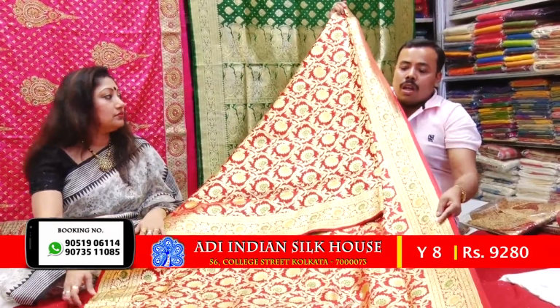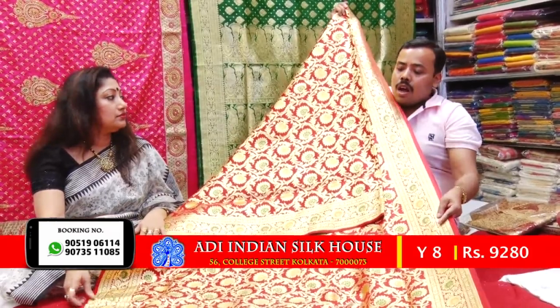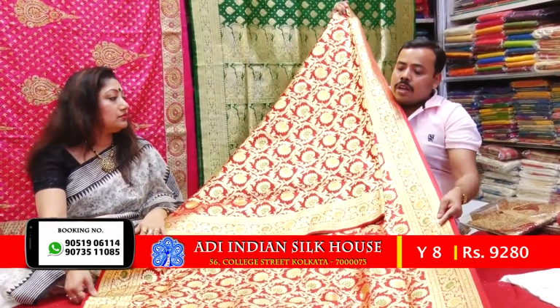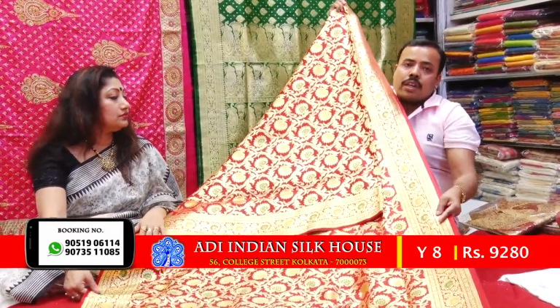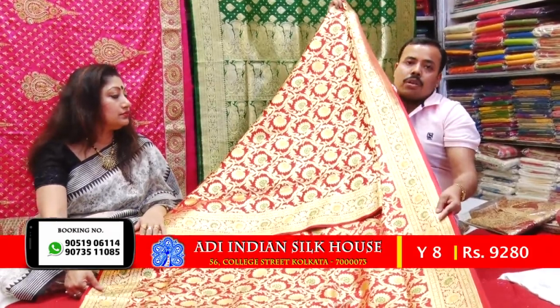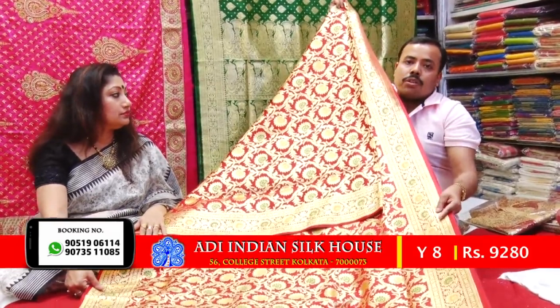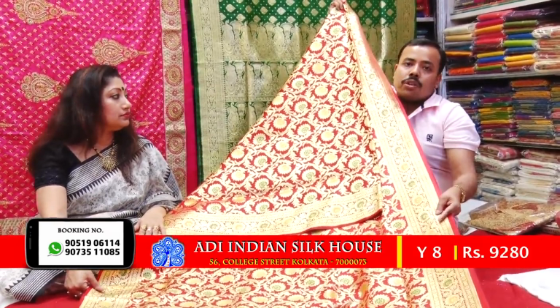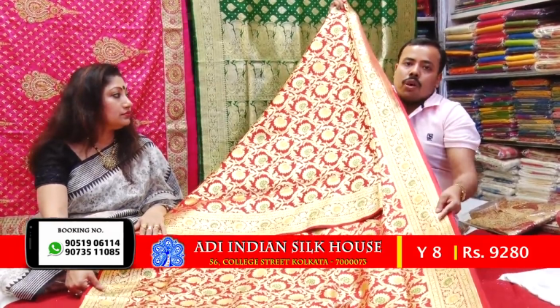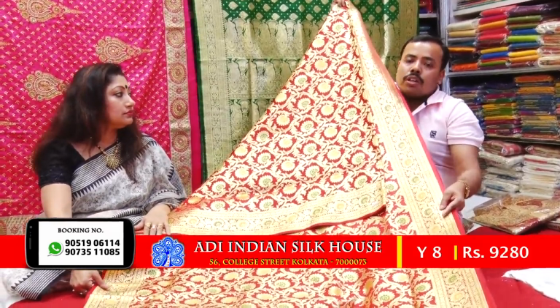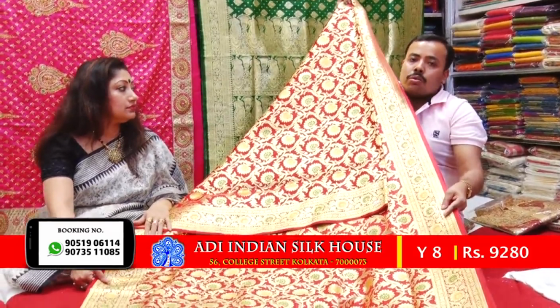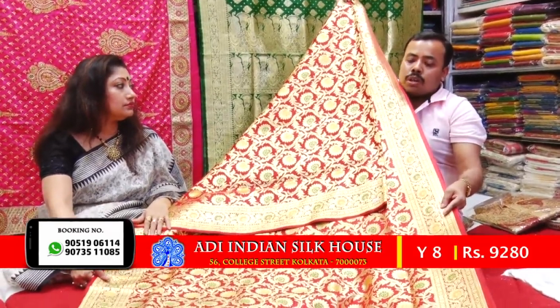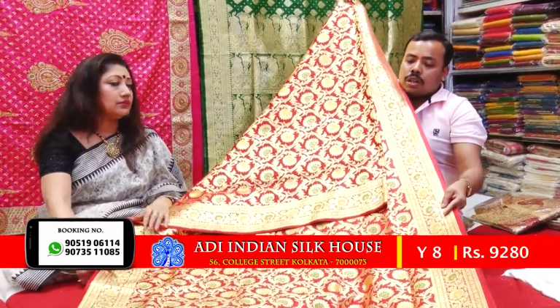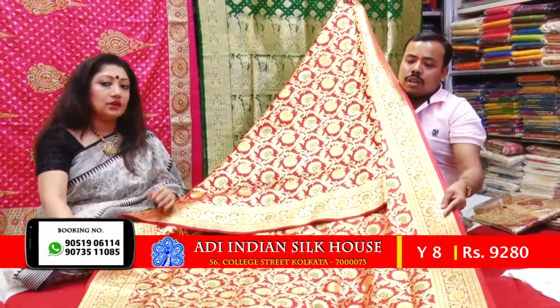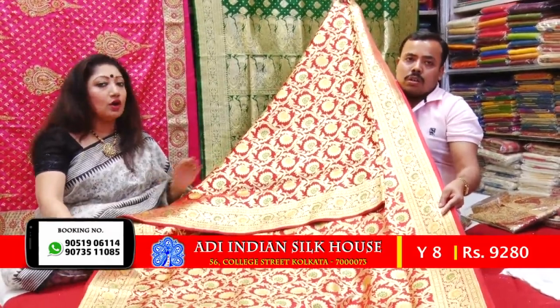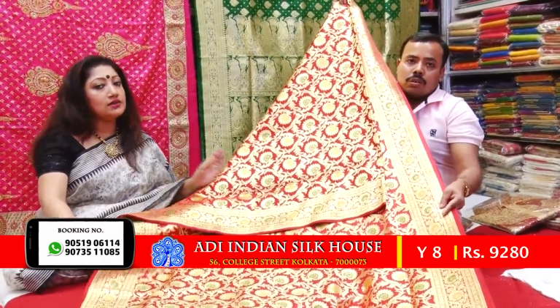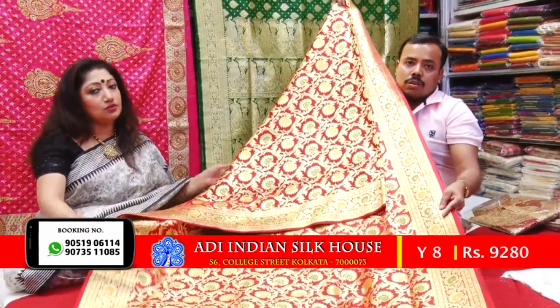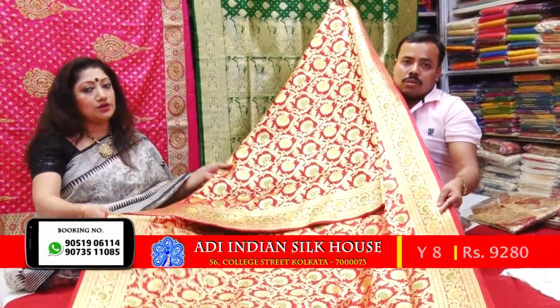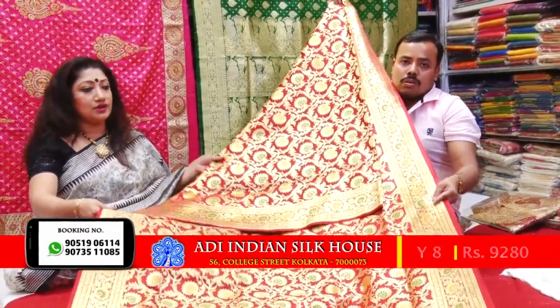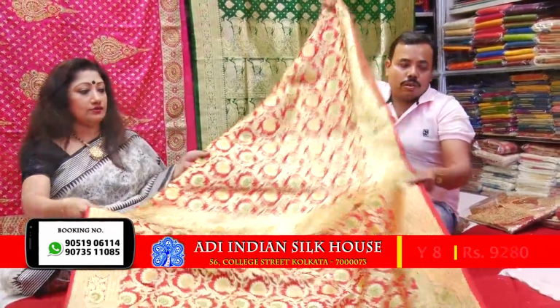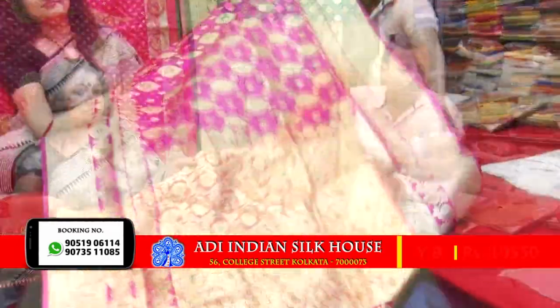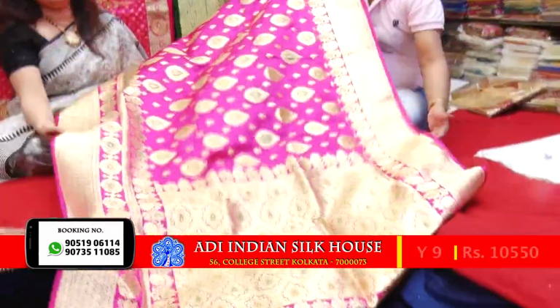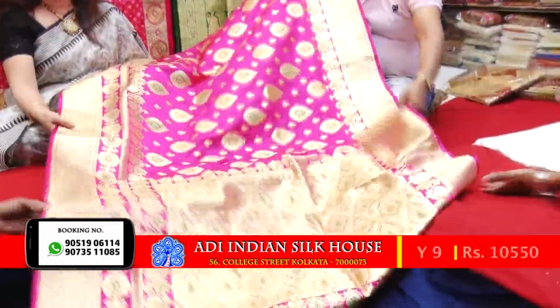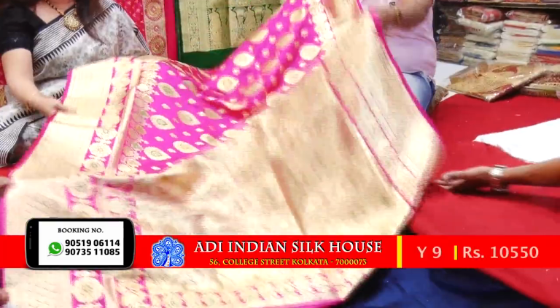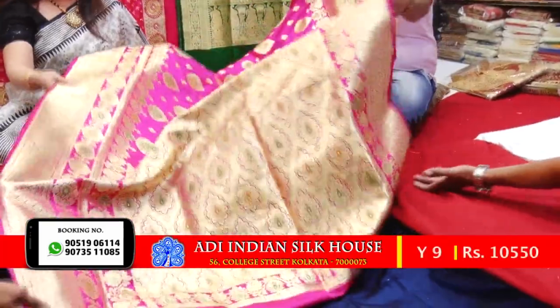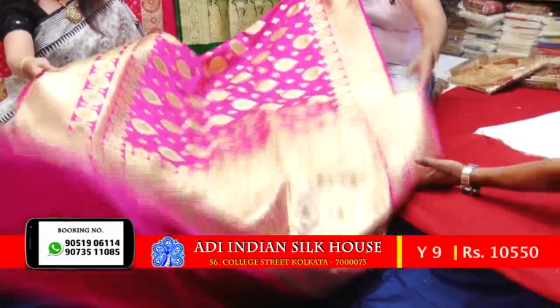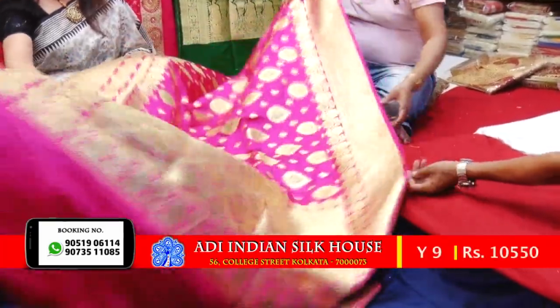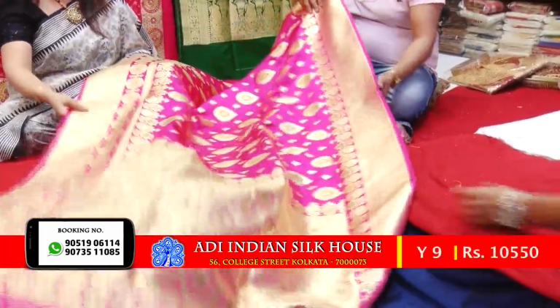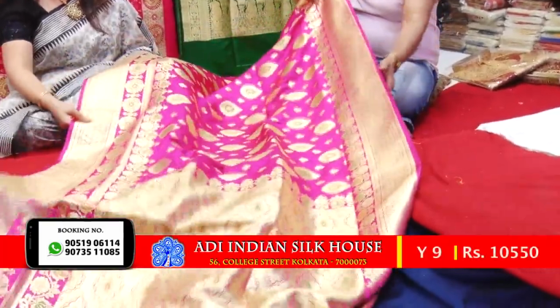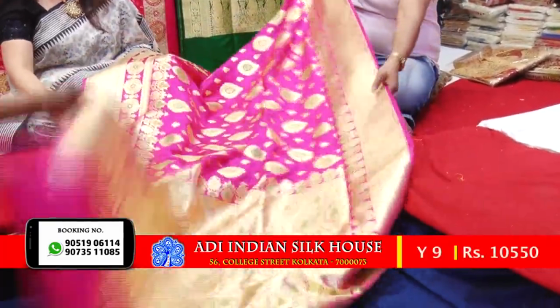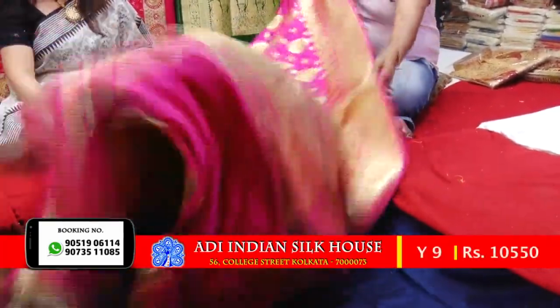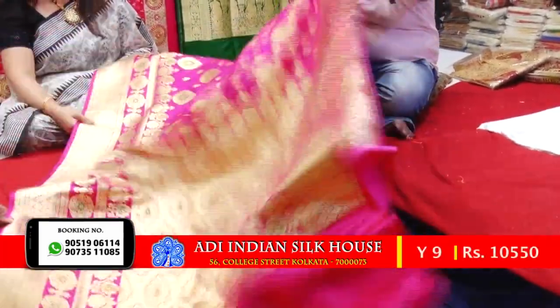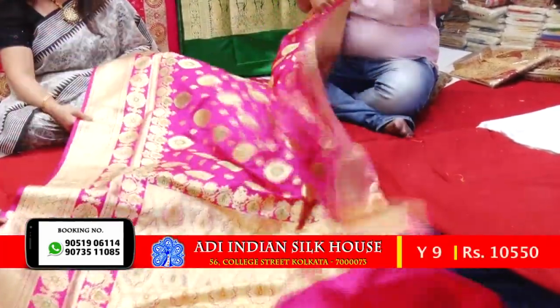And this range is 1920. Look, it's a Rani Kalar. It's 22.